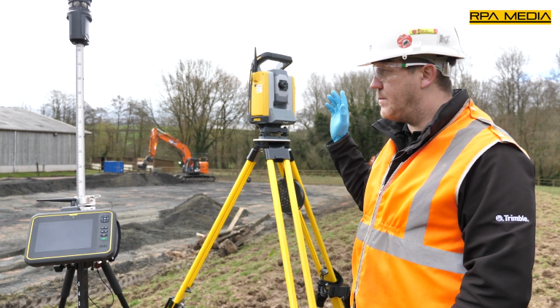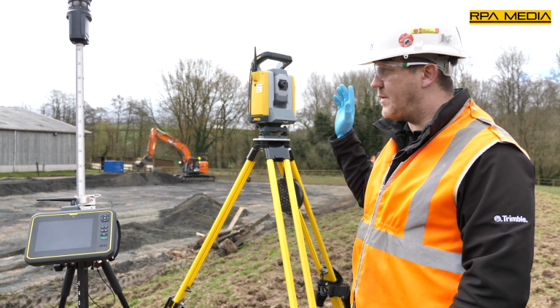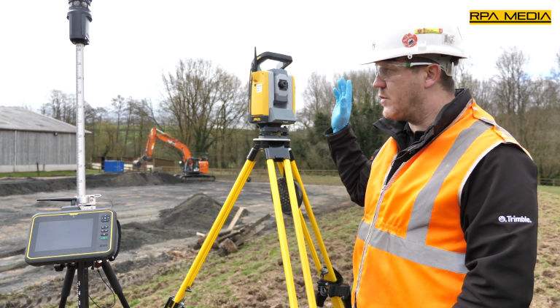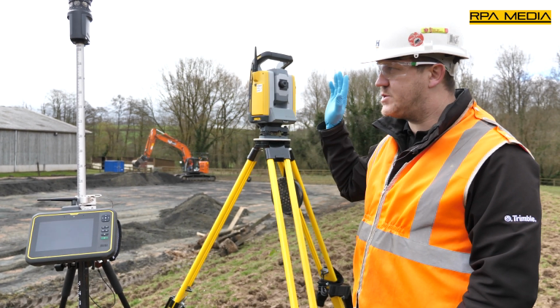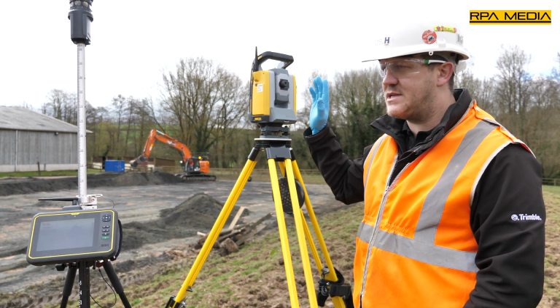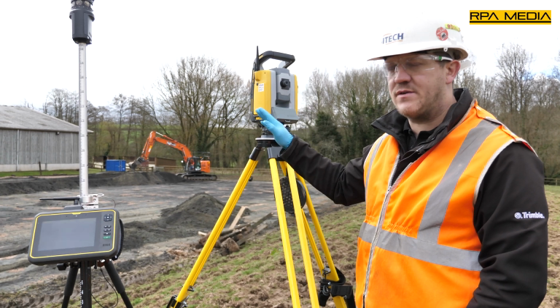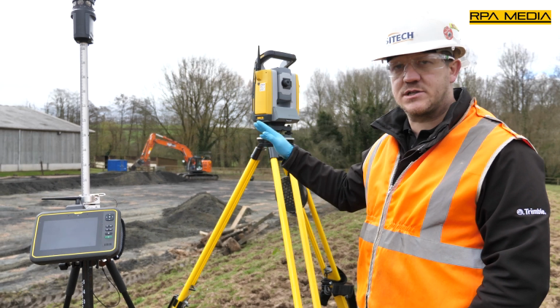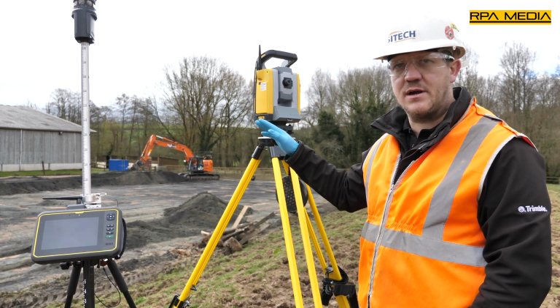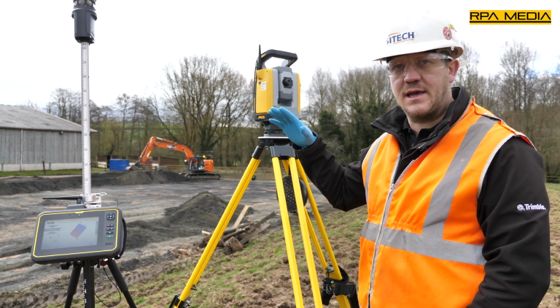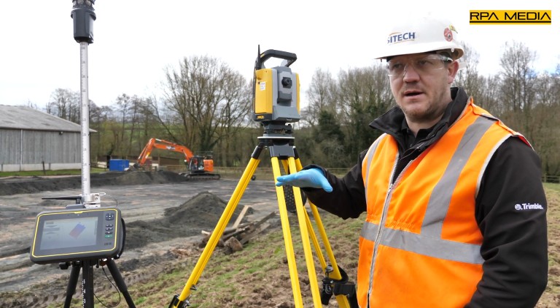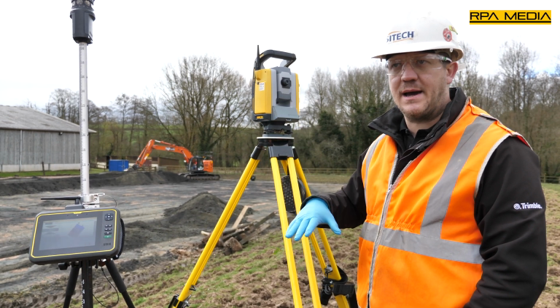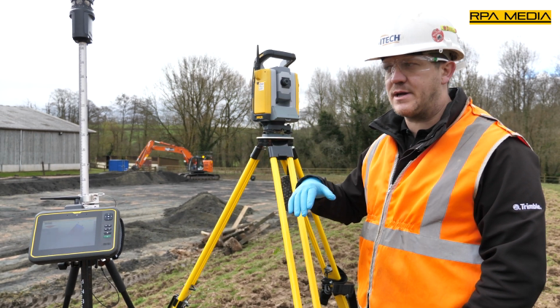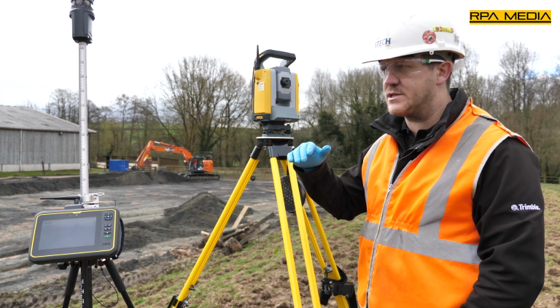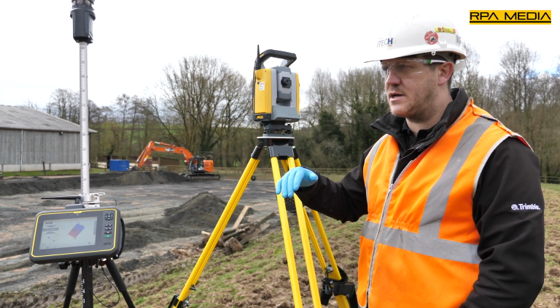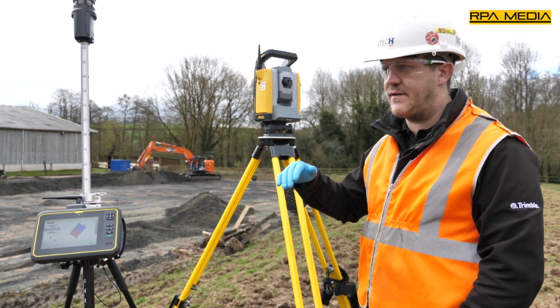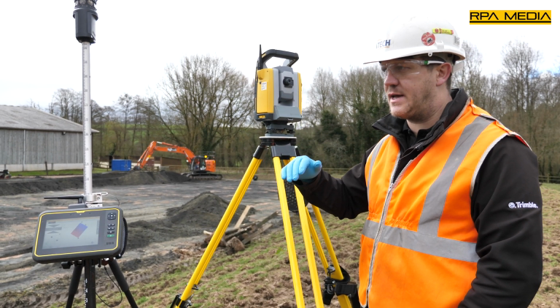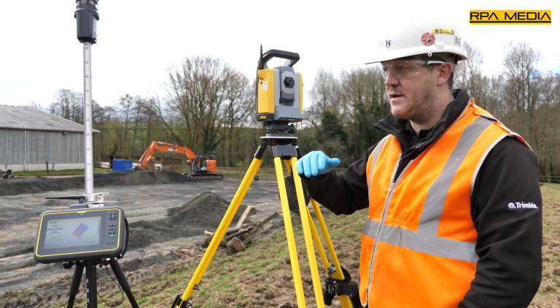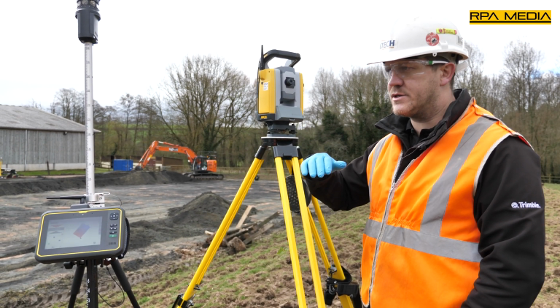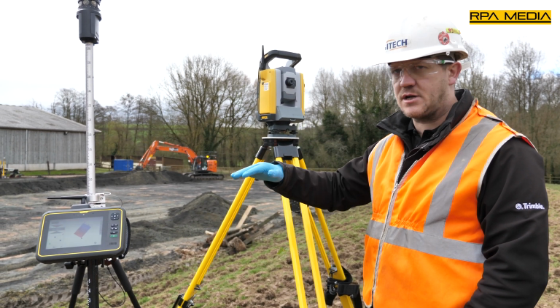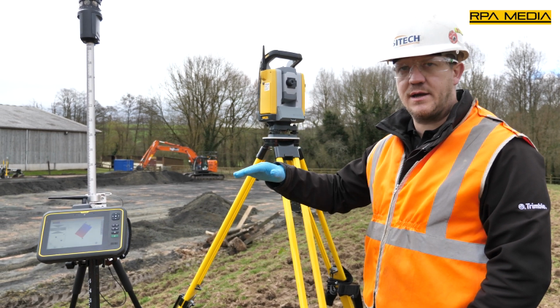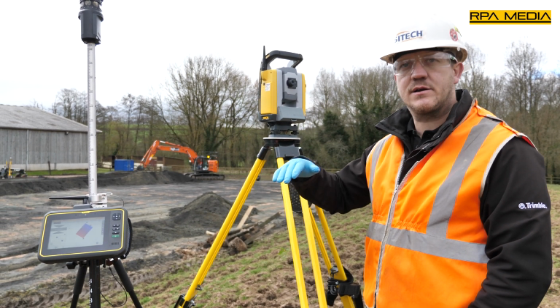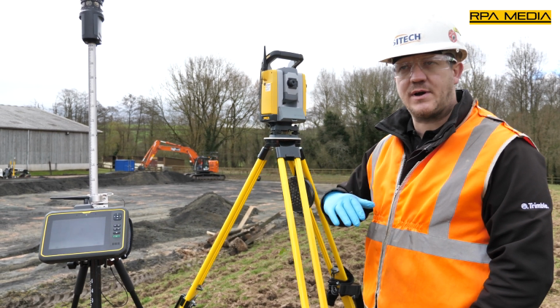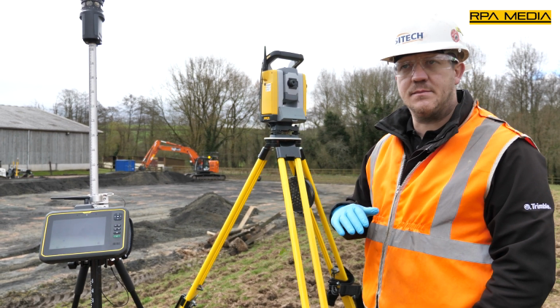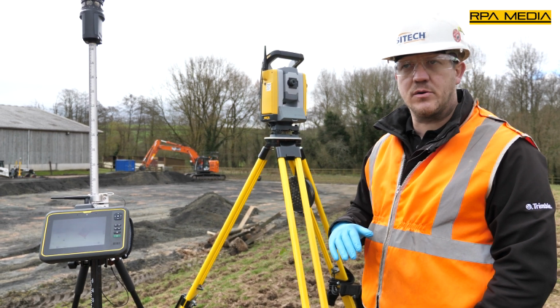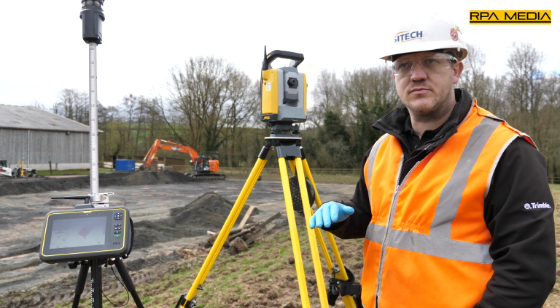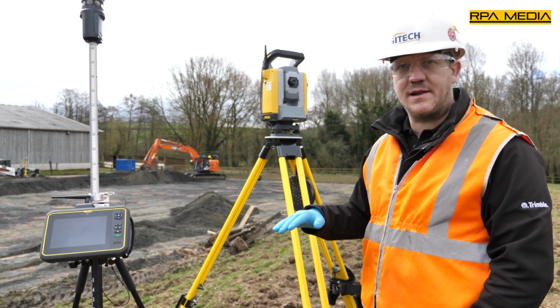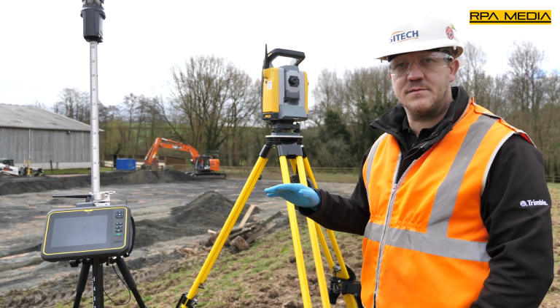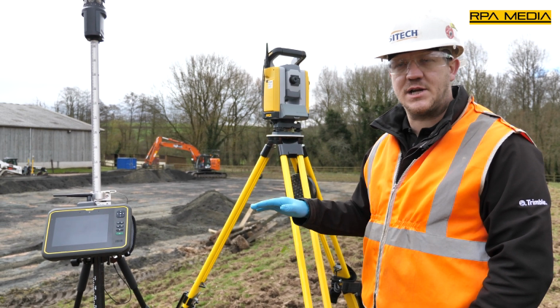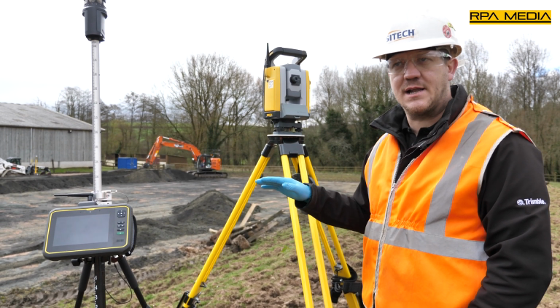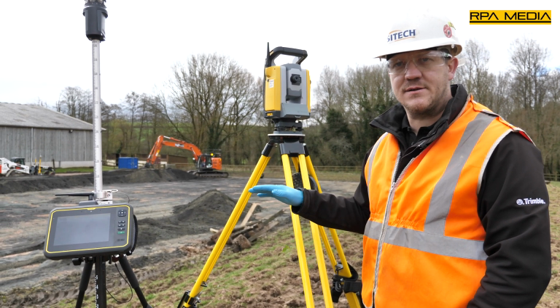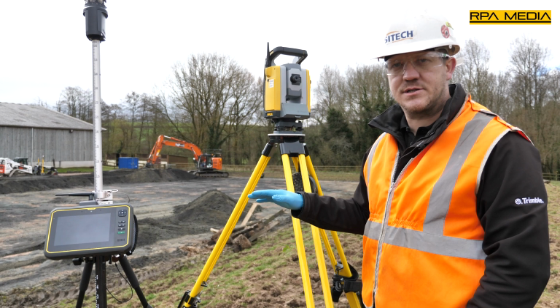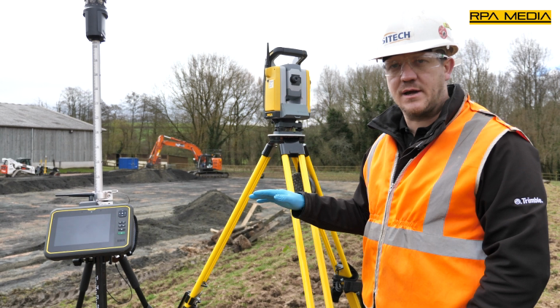Before the machine's even on site, they can come out, survey the site, and create a model ready for the machine to land on site.